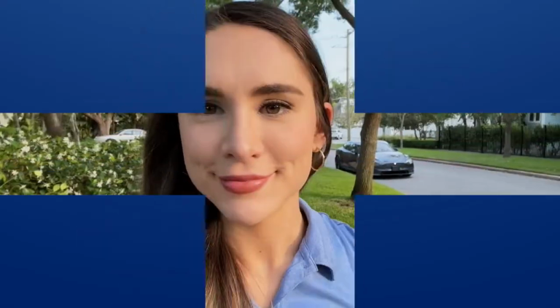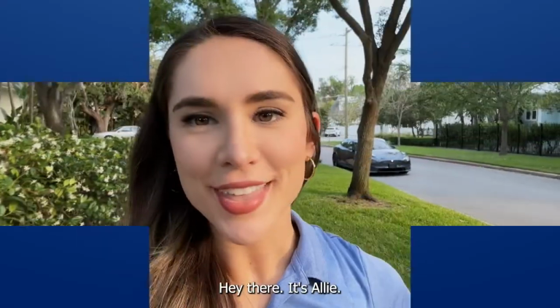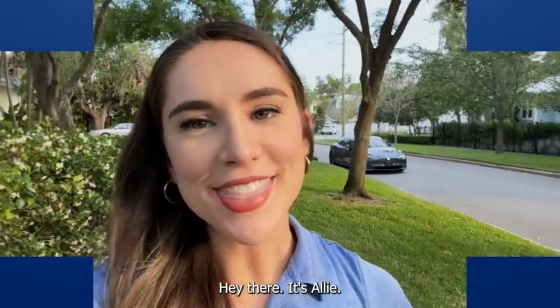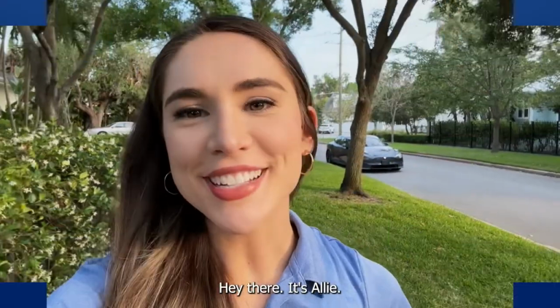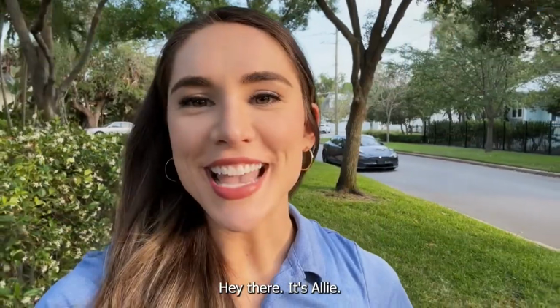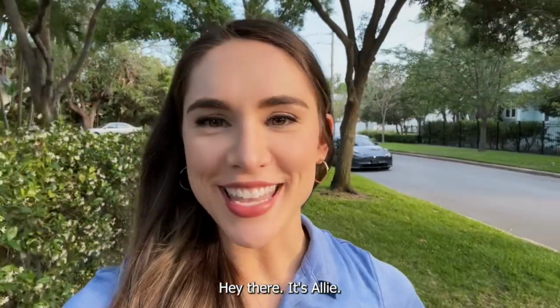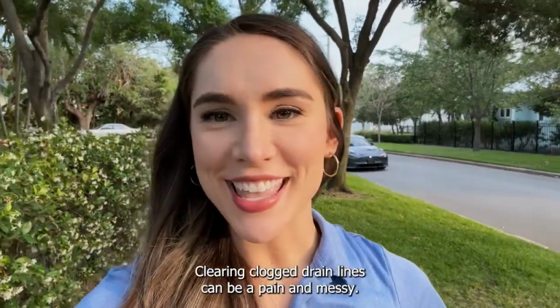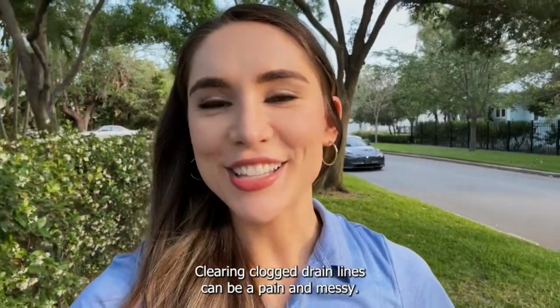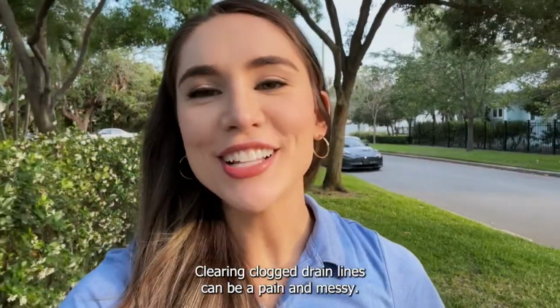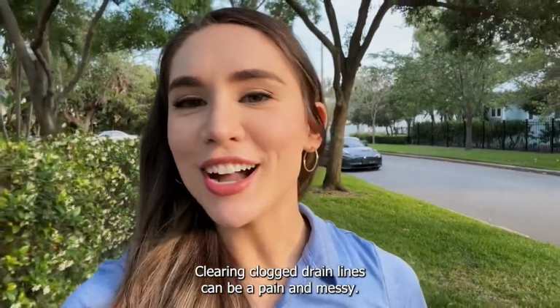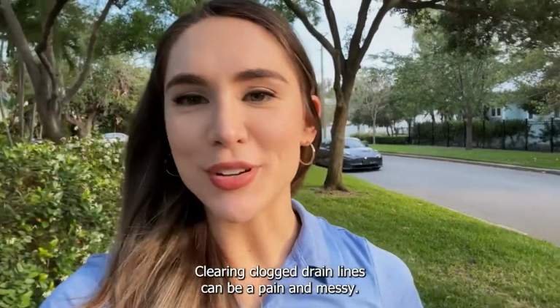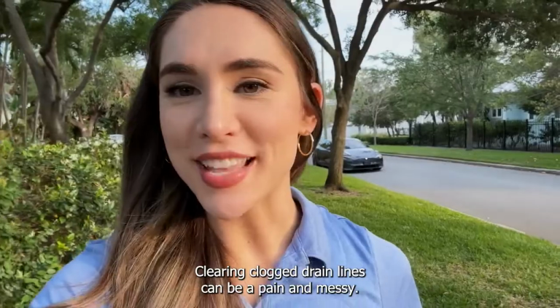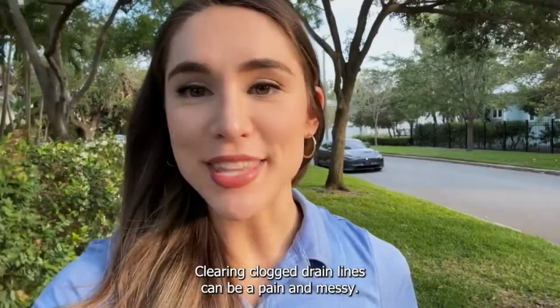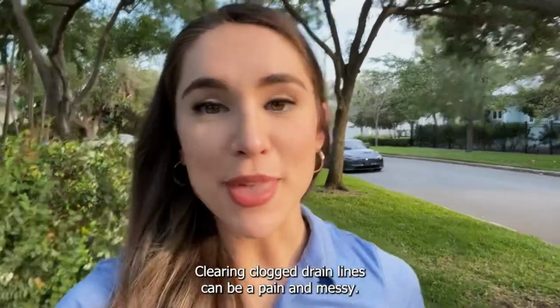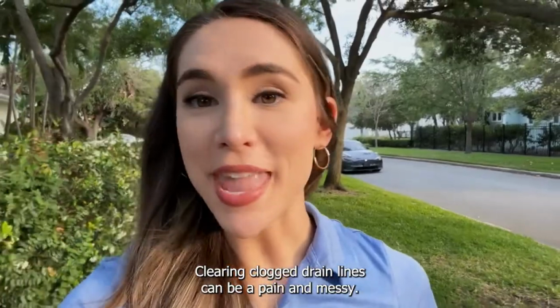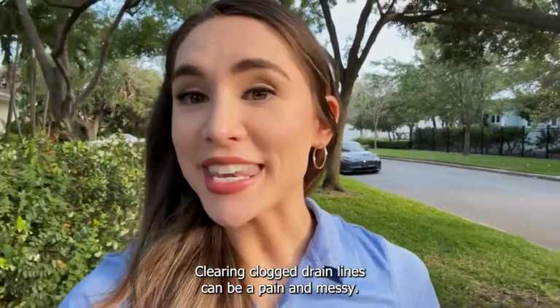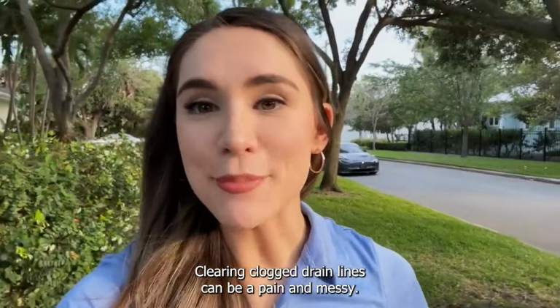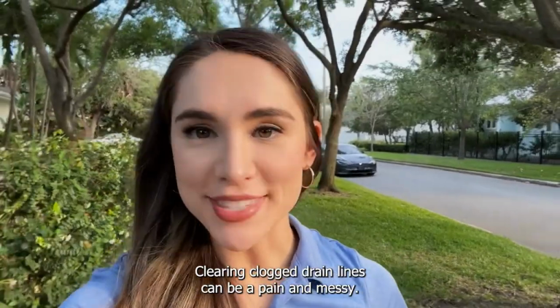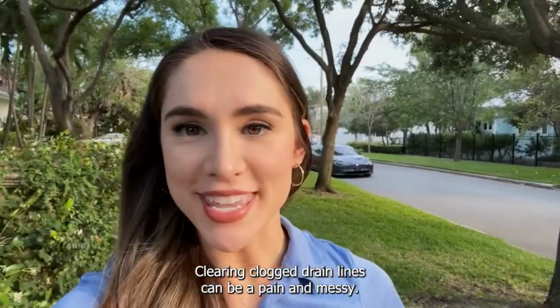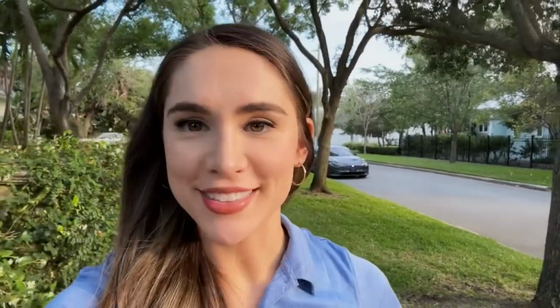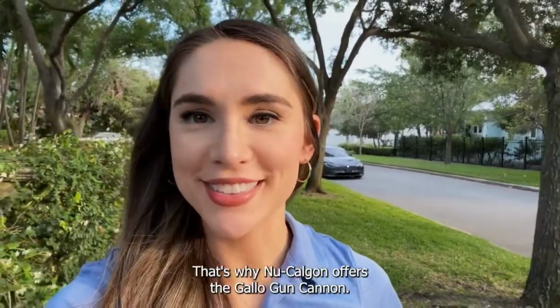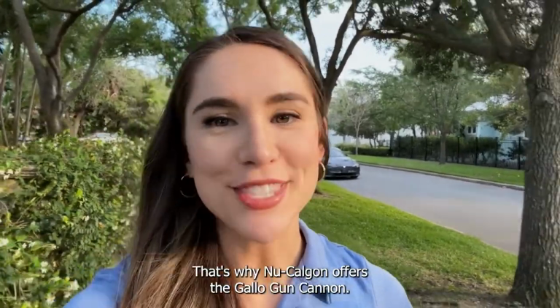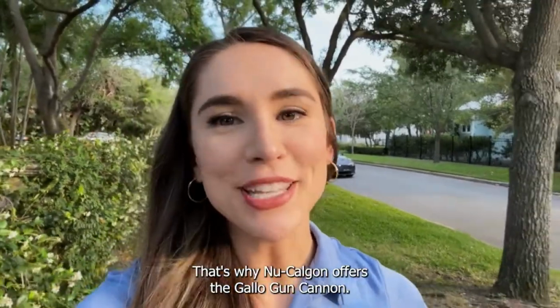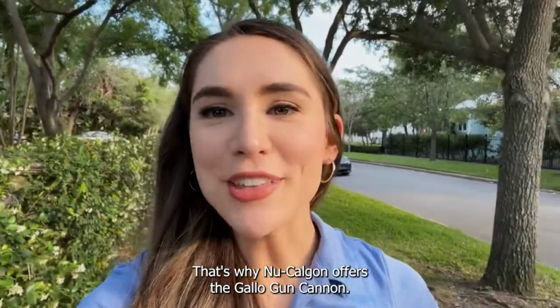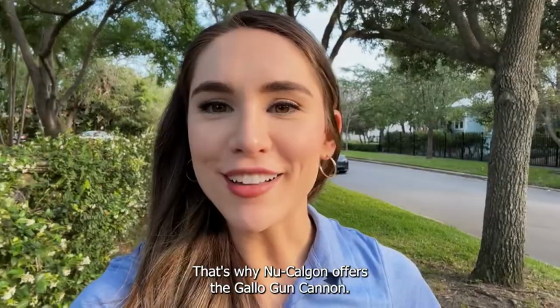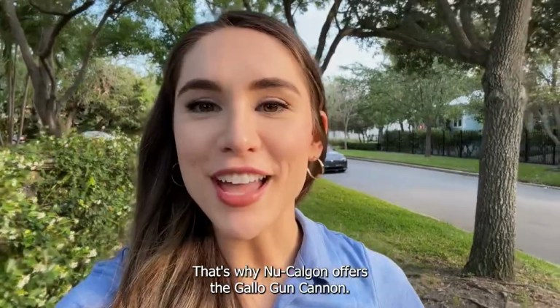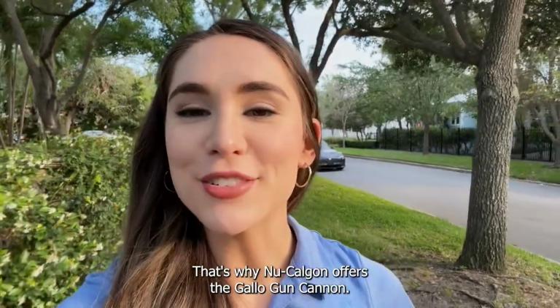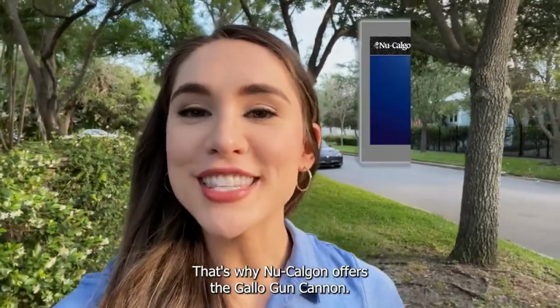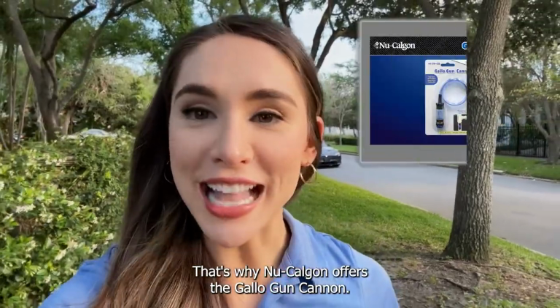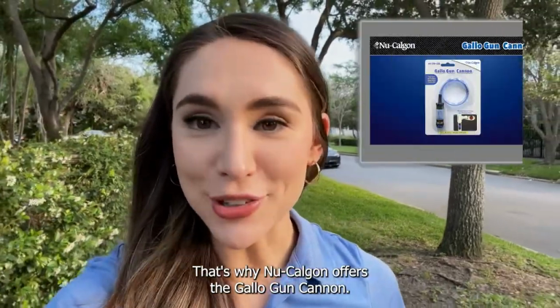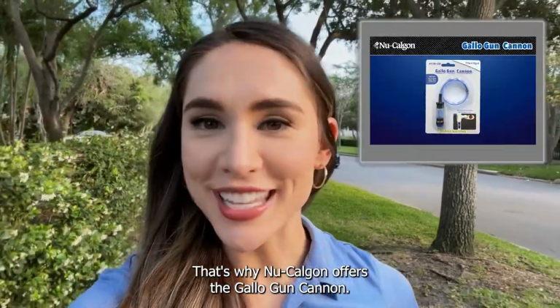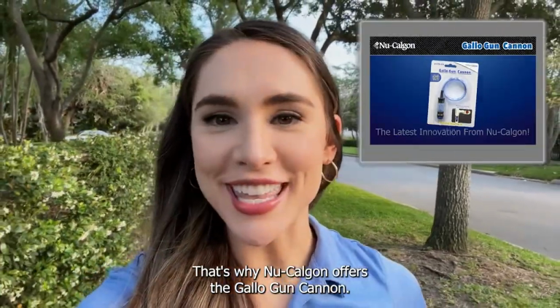Hey there, it's Allie! Clearing clogged drain lines can be a pain and messy. That's why New Calgon offers the Gallo-Gun Cannon.